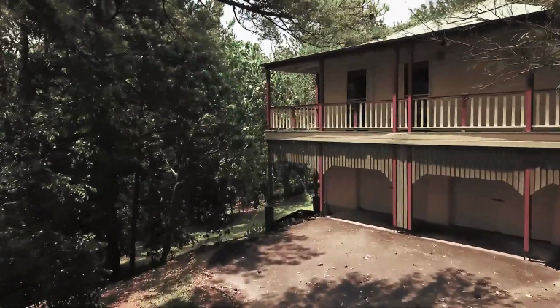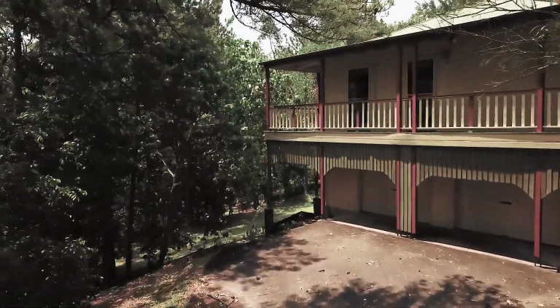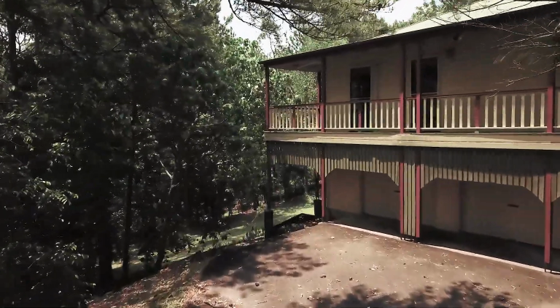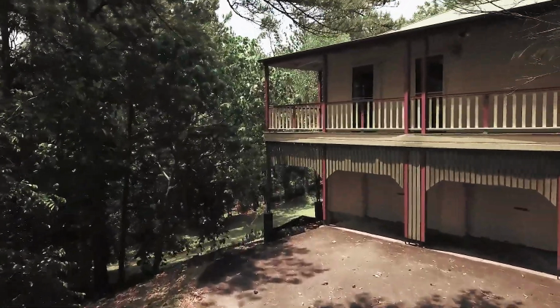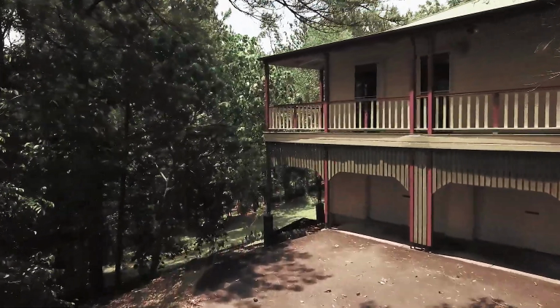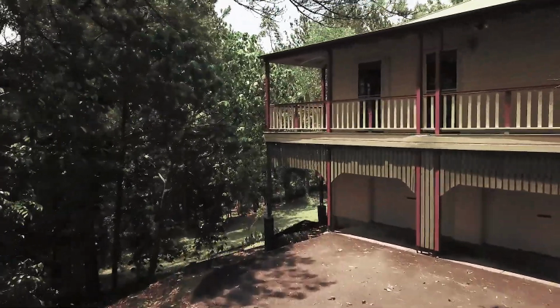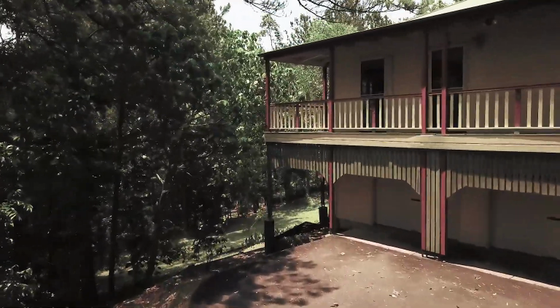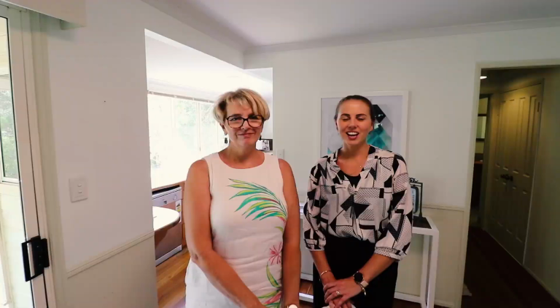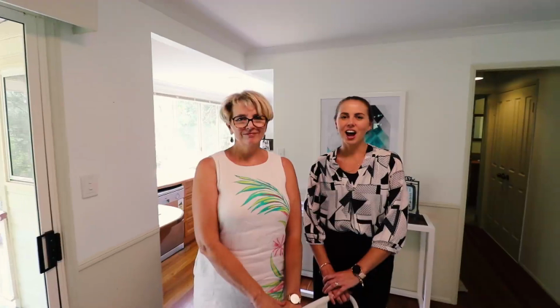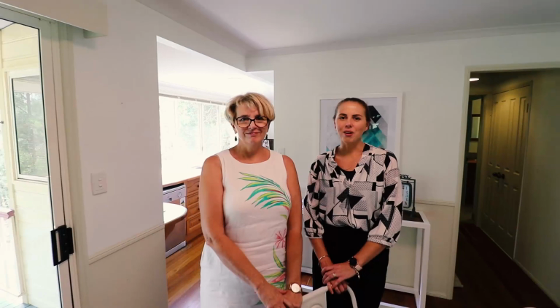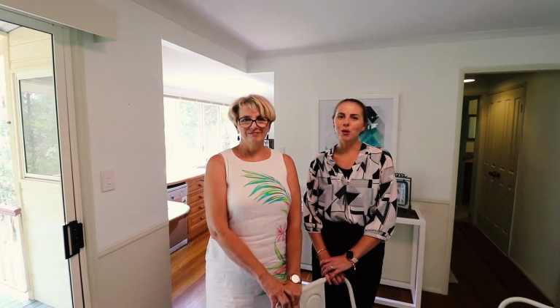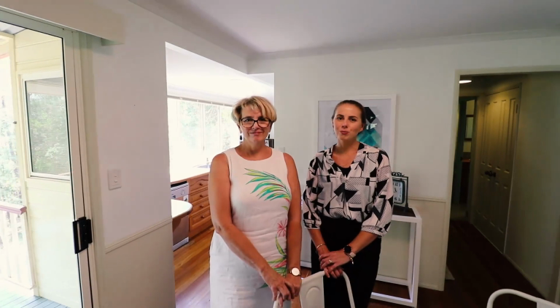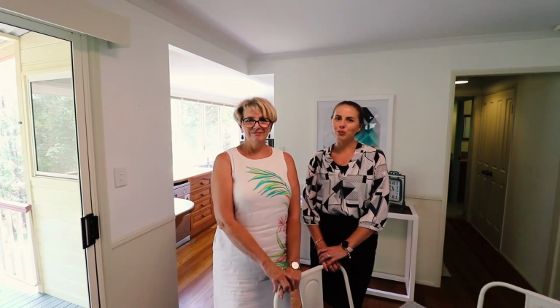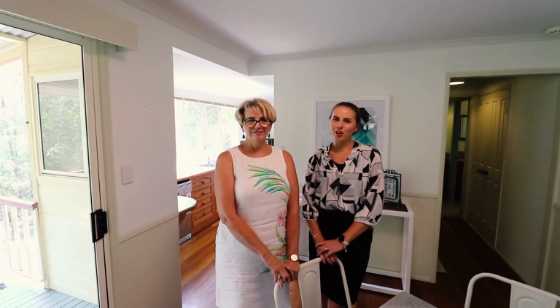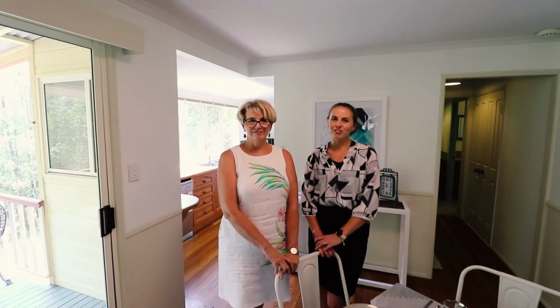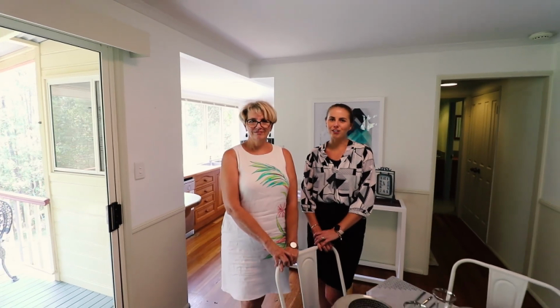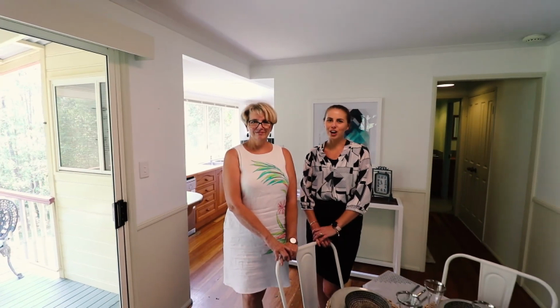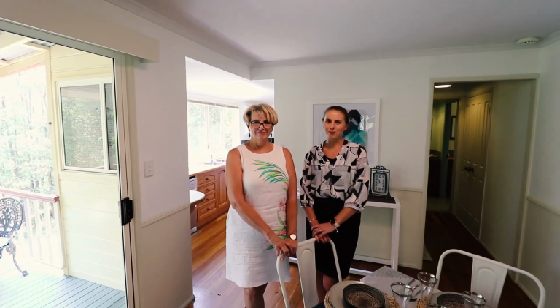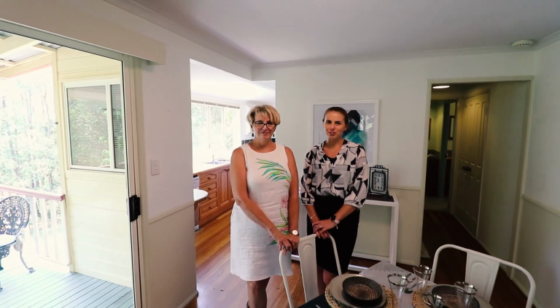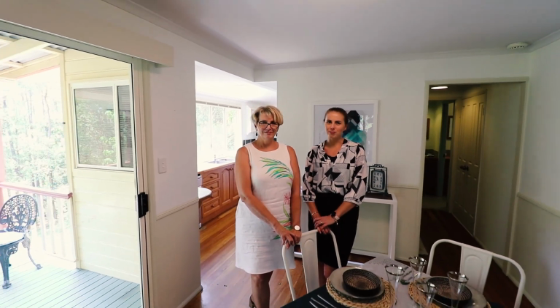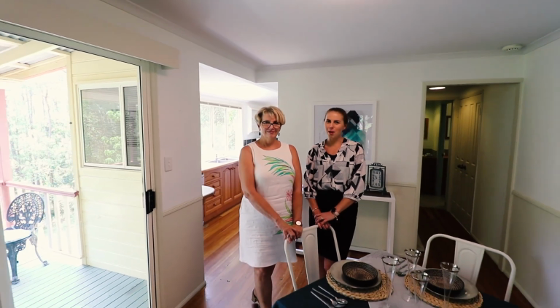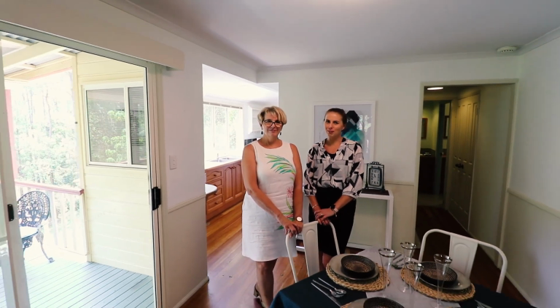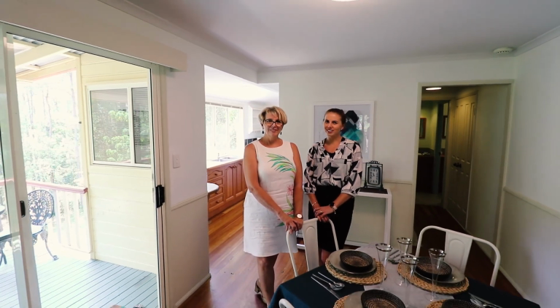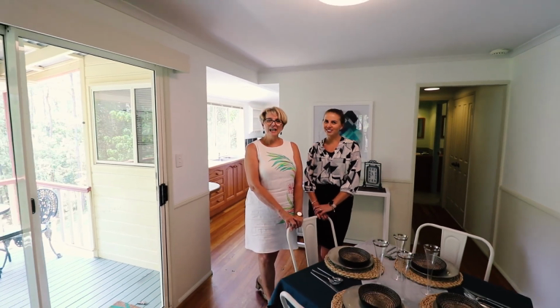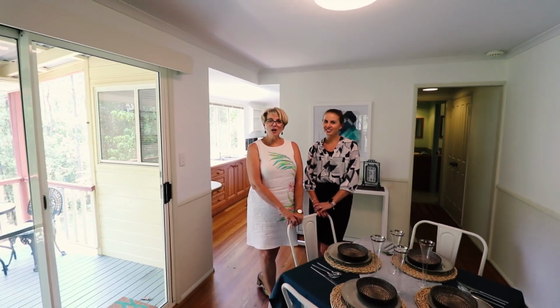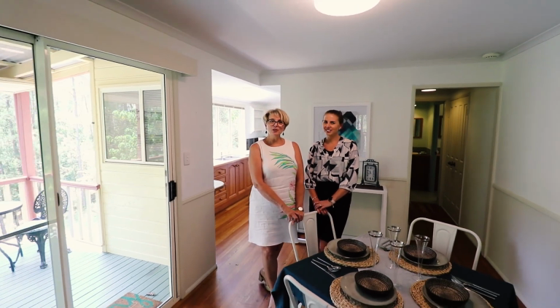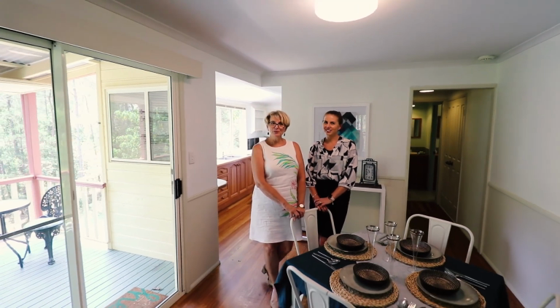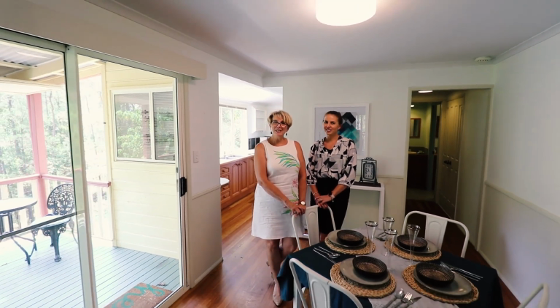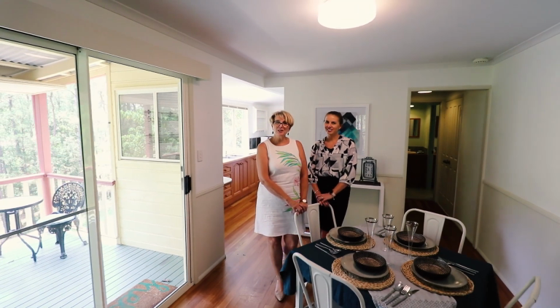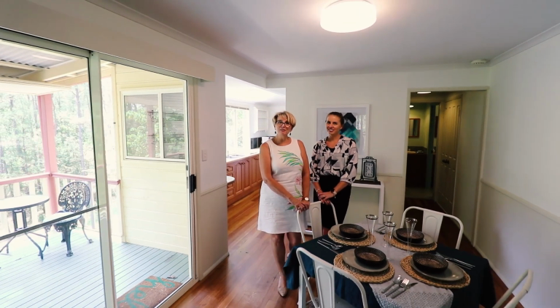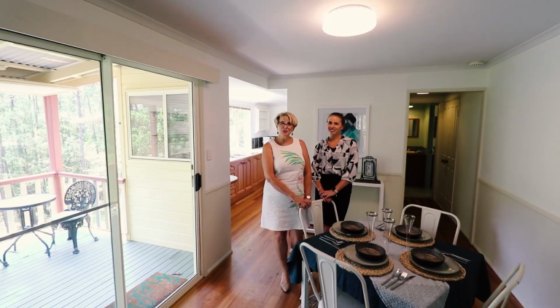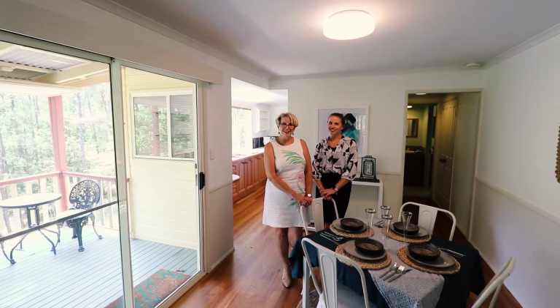Hi, welcome to 45 Lara Drive in Buderim. I'm Amber and I'm Lou. Let's go and have a look around.